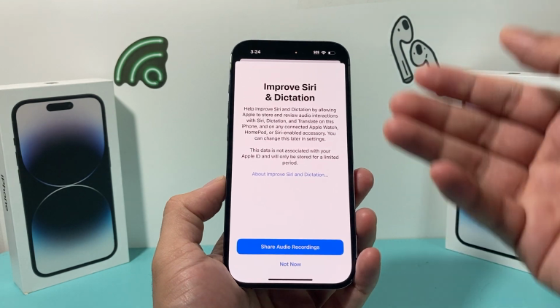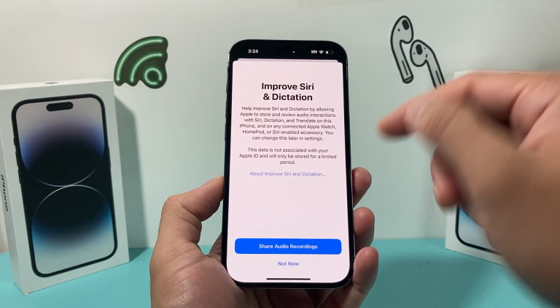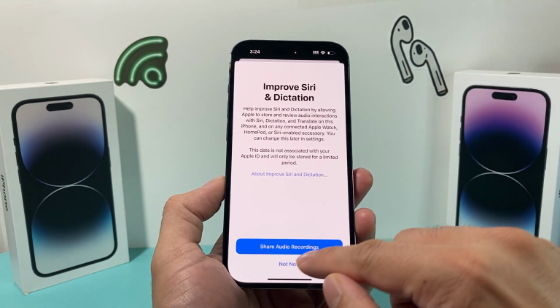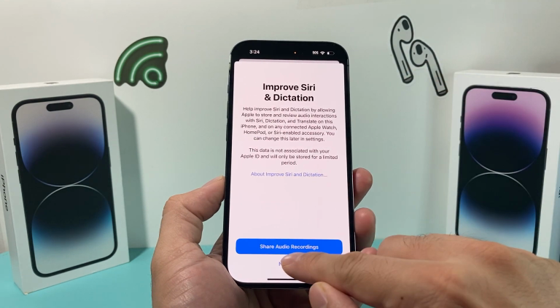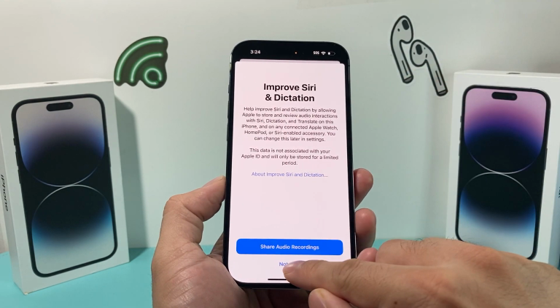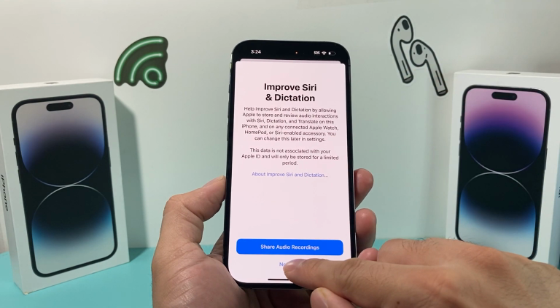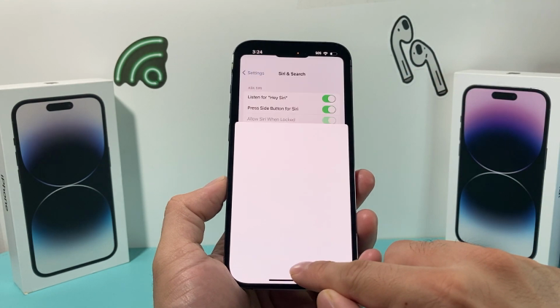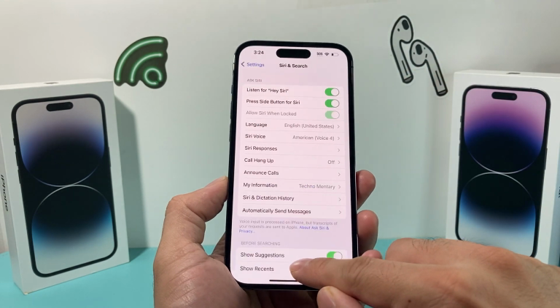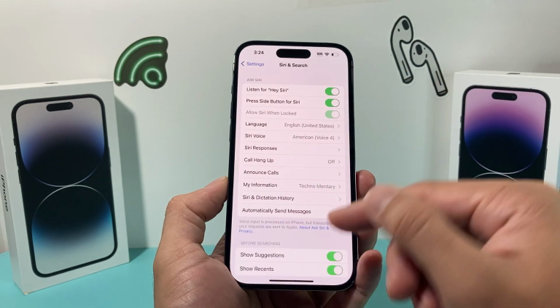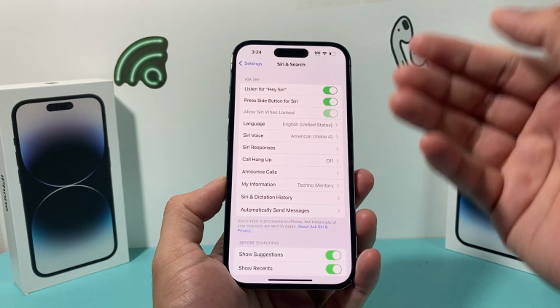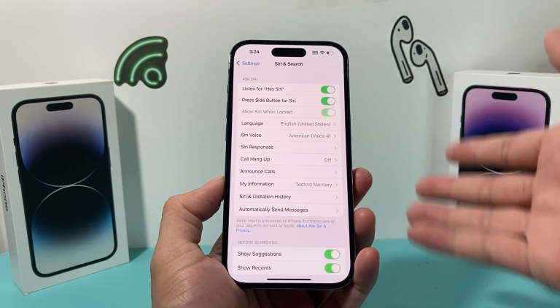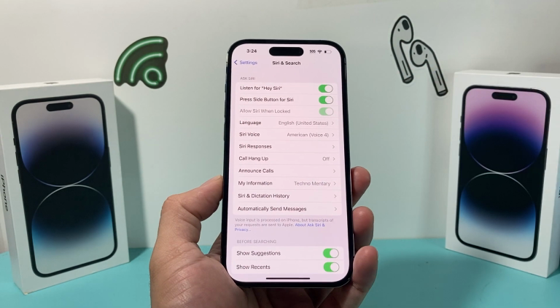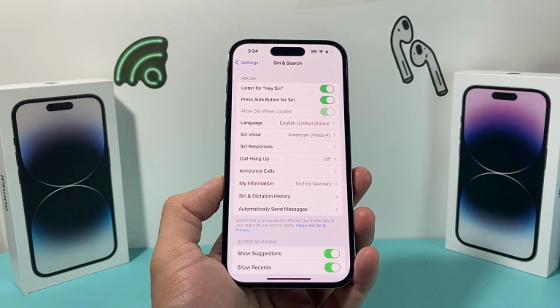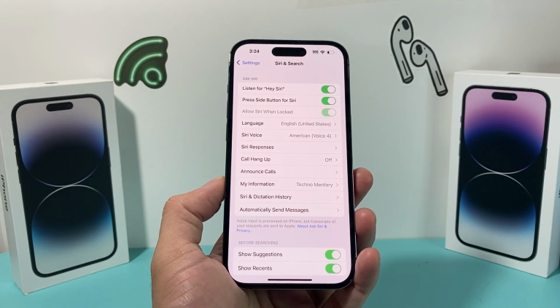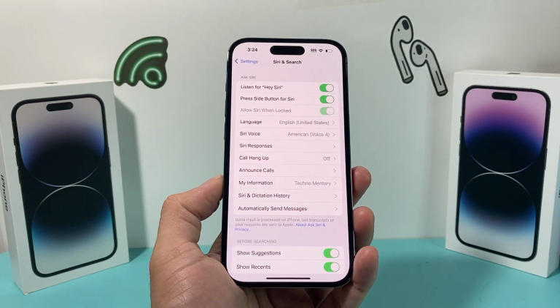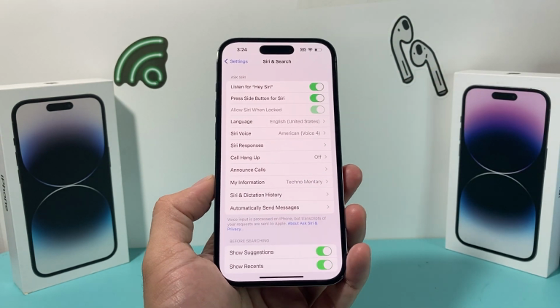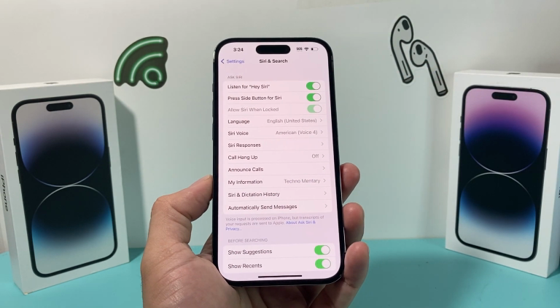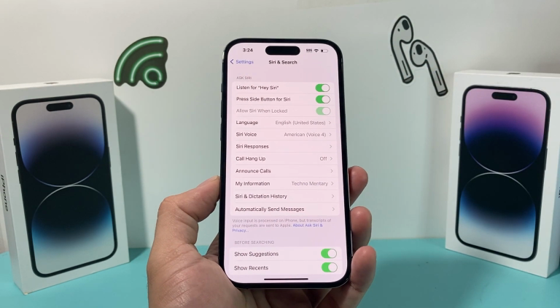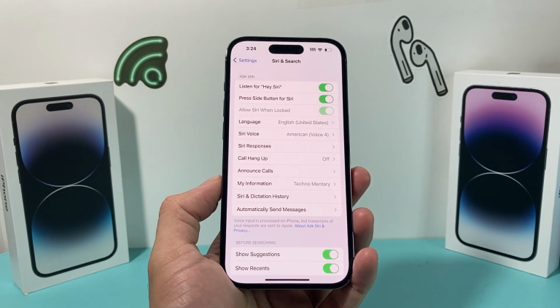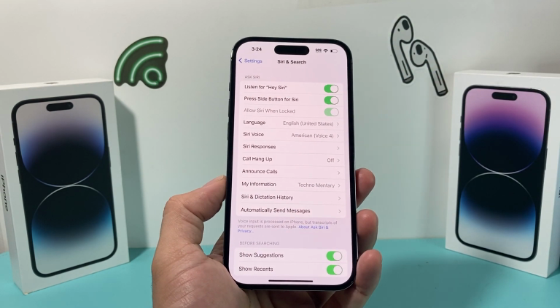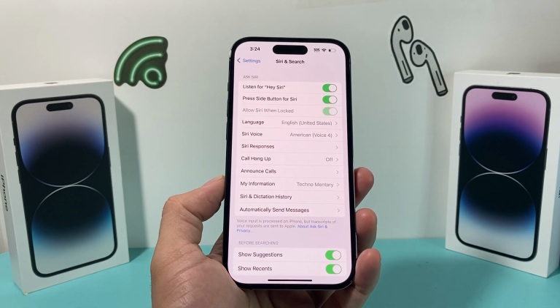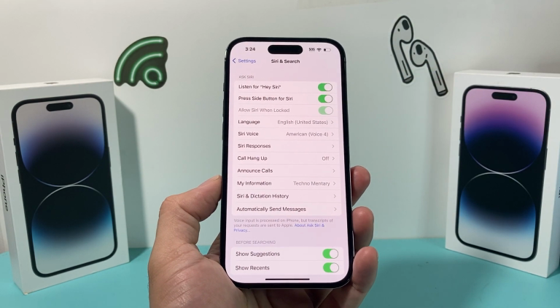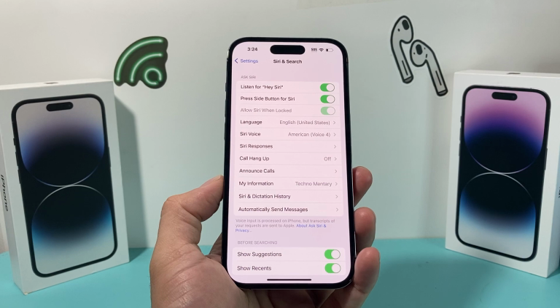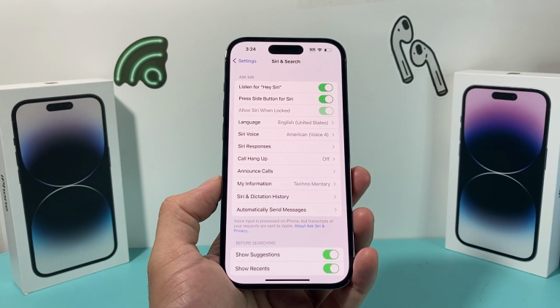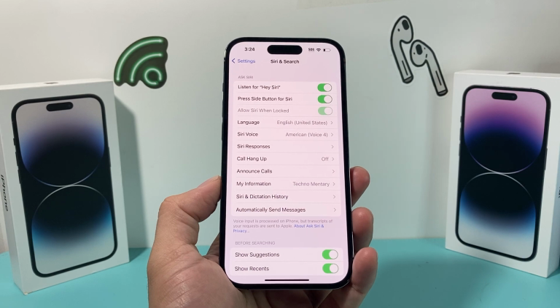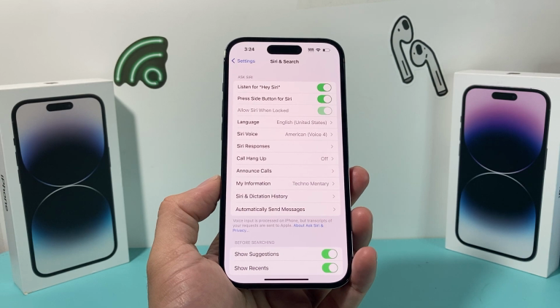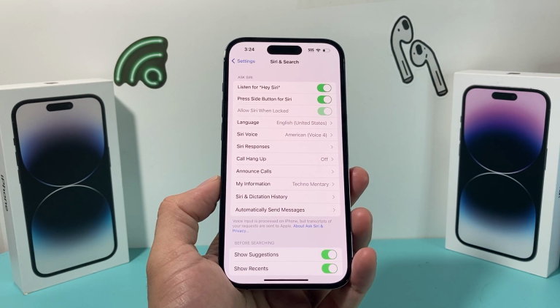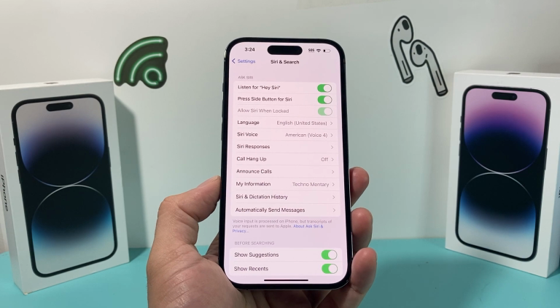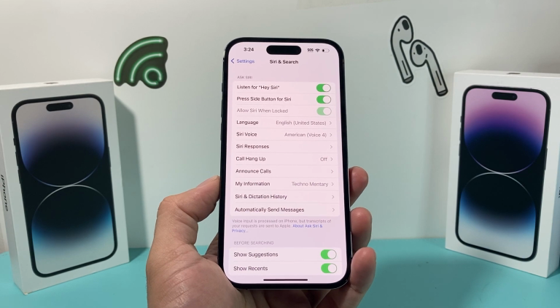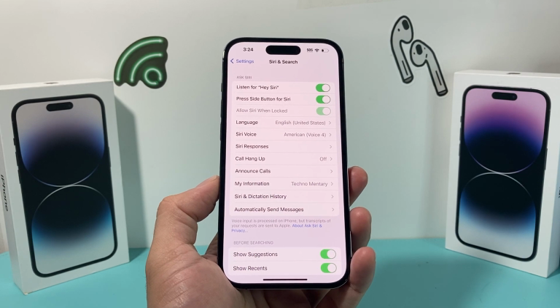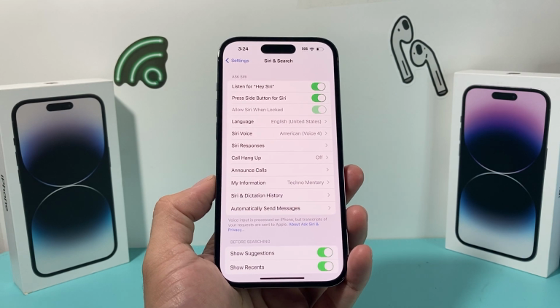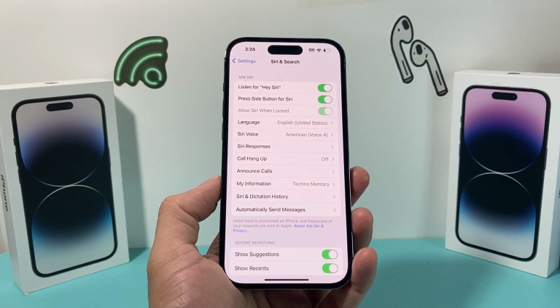After you go through this process, Siri should be ready for you again, and you can allow it to be active. Reinitializing it is important to do.